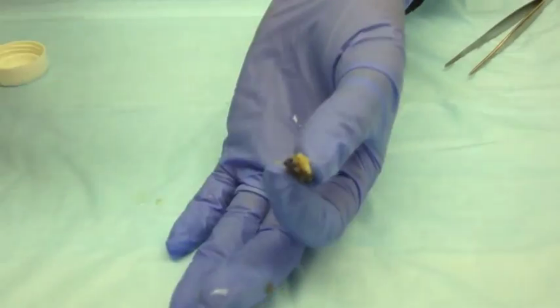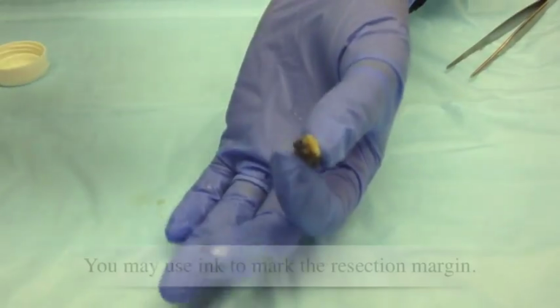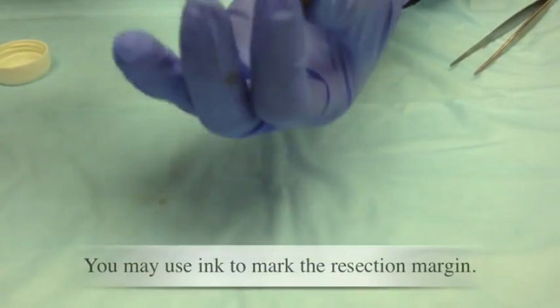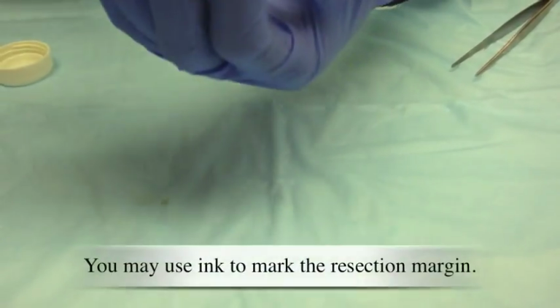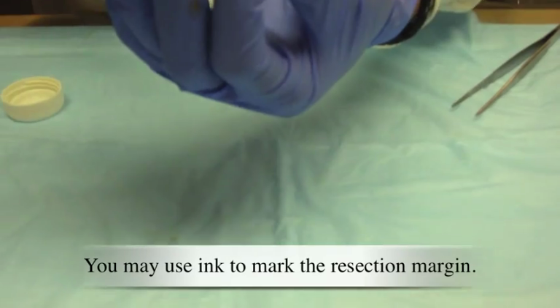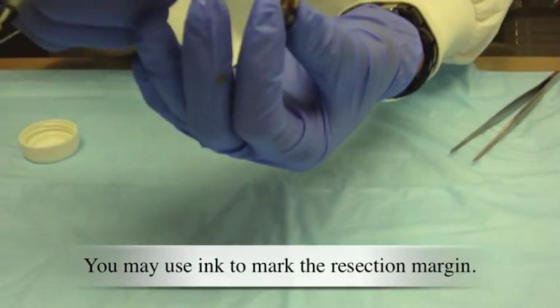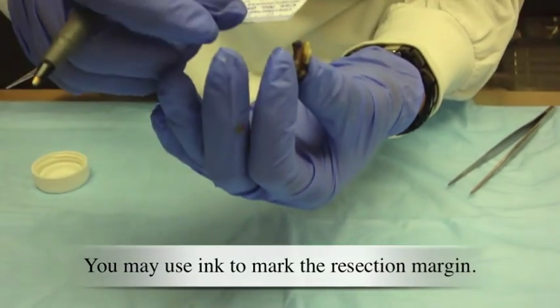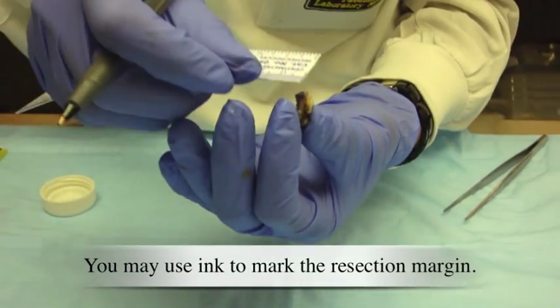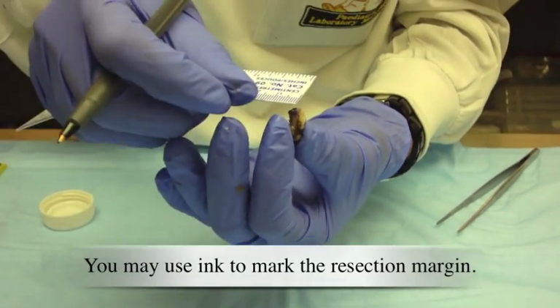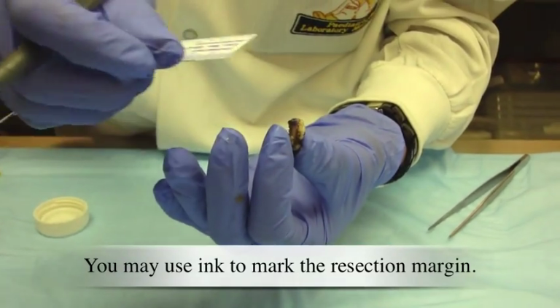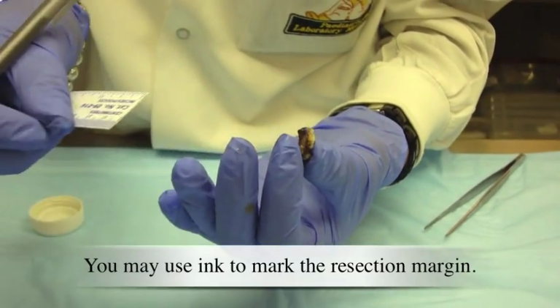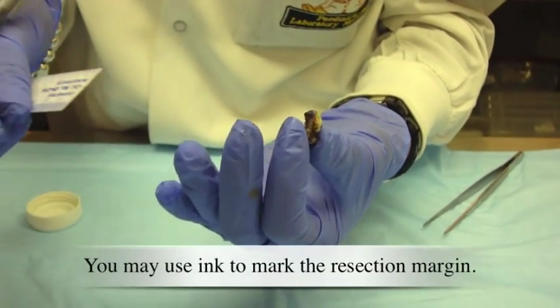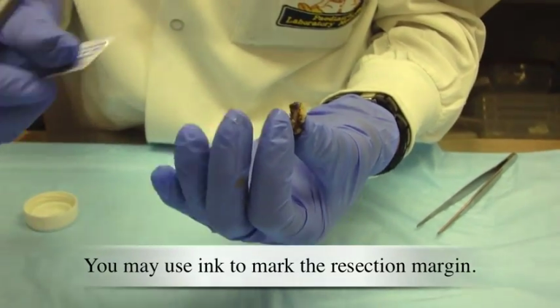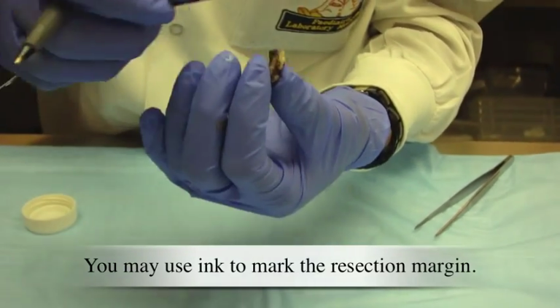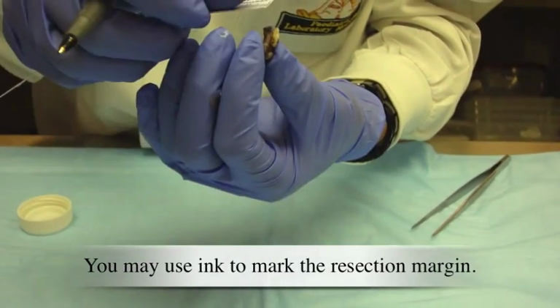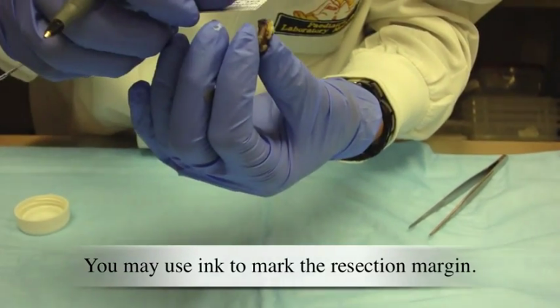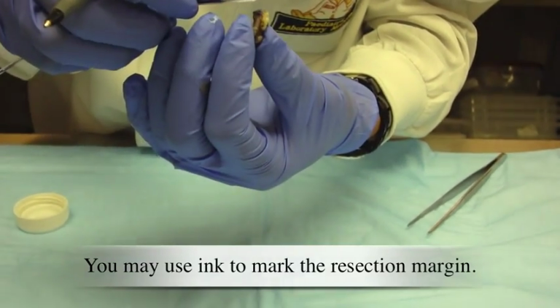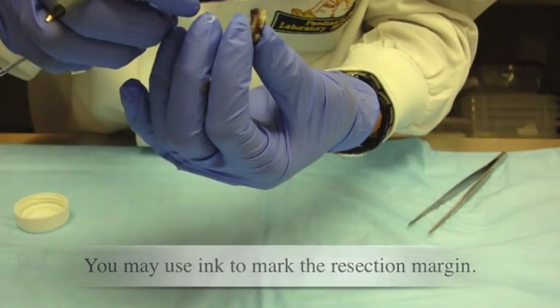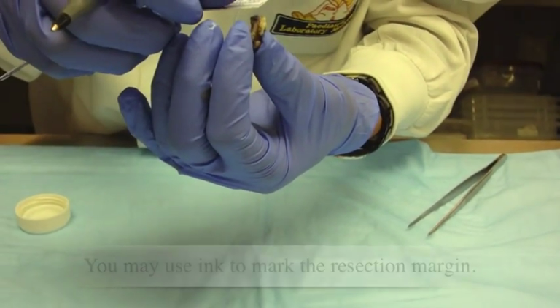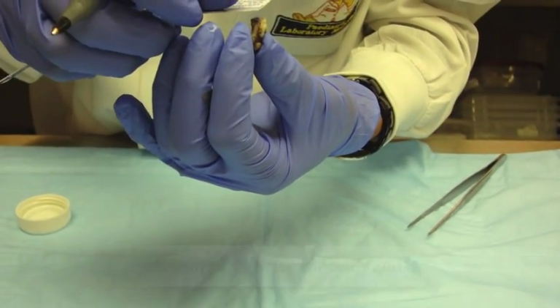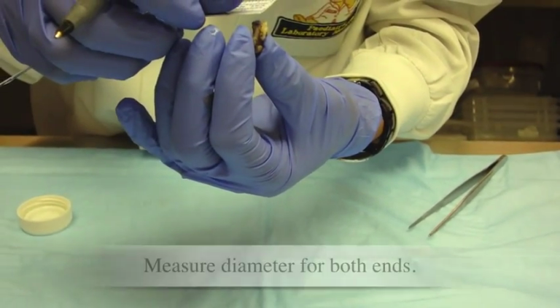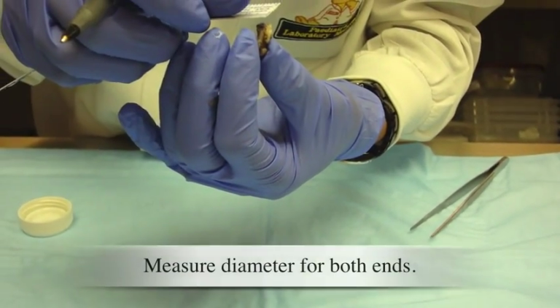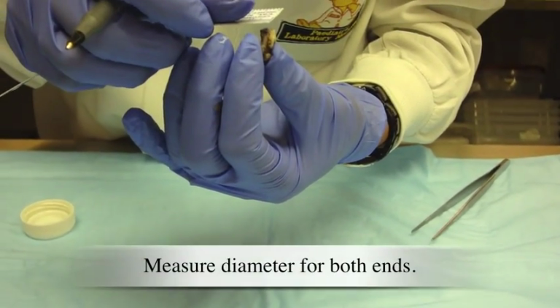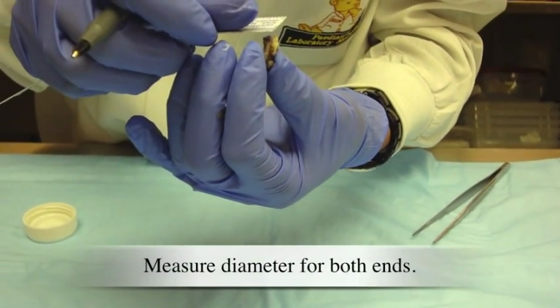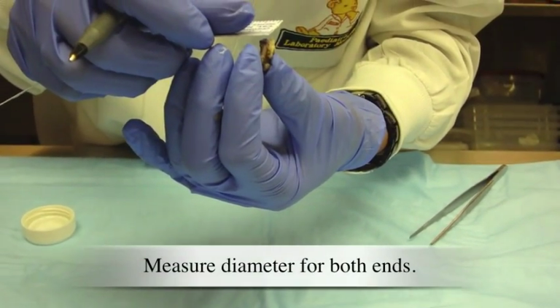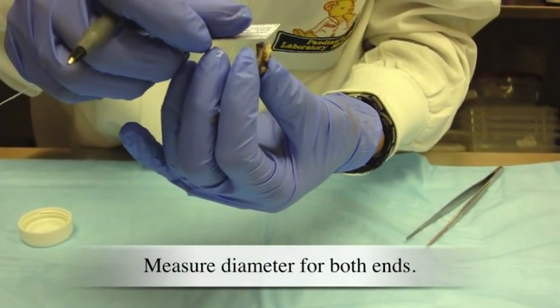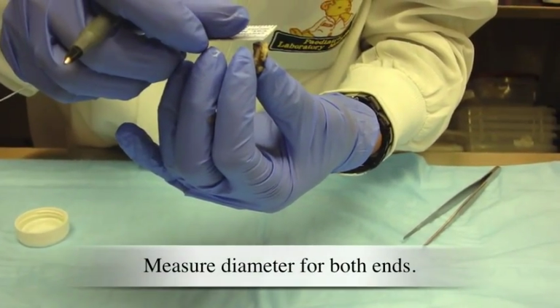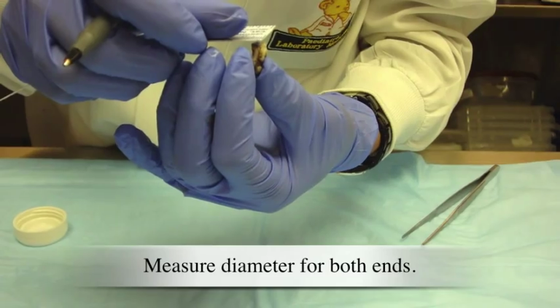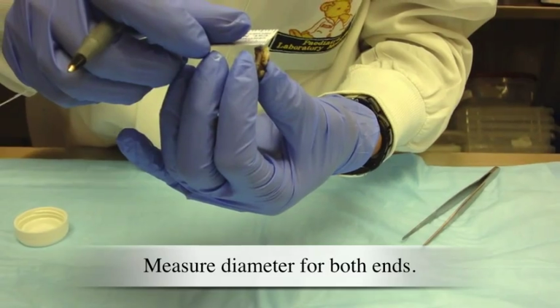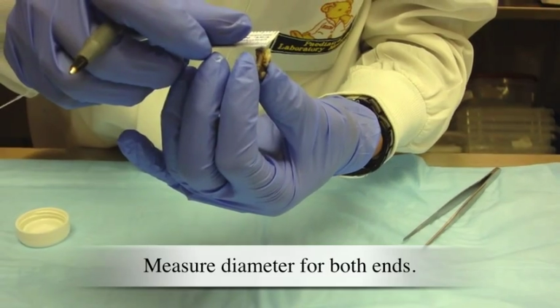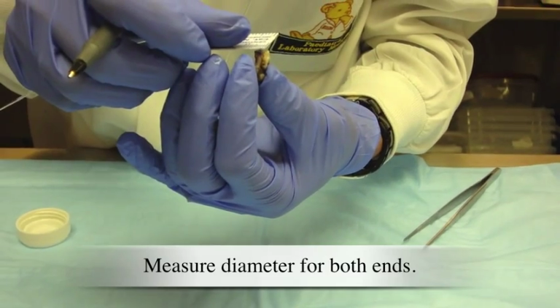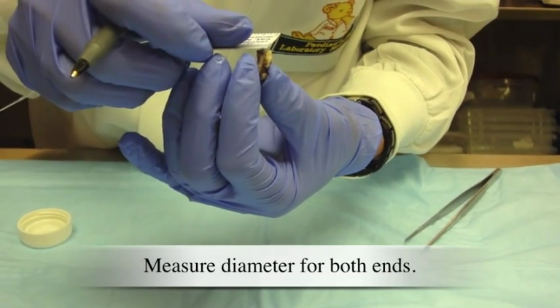You may use ink to mark the resection margin. Measure diameter for both ends.